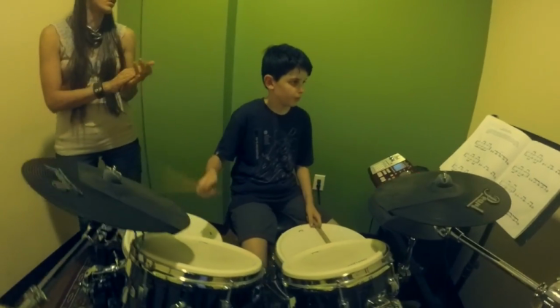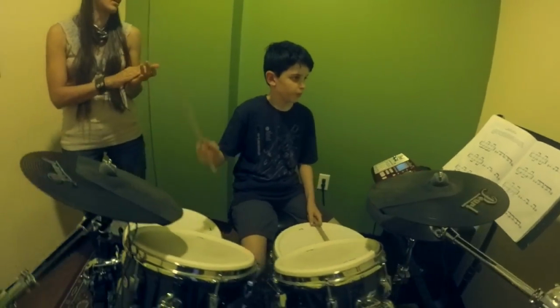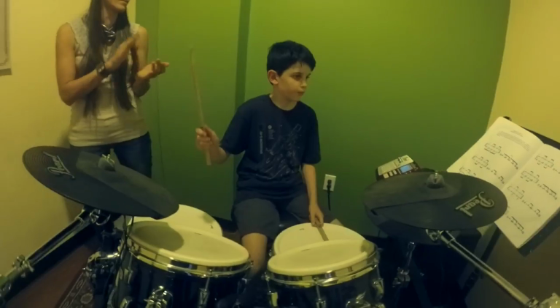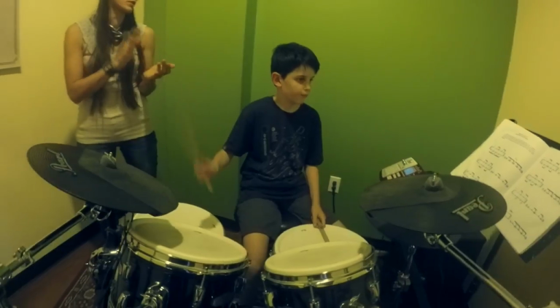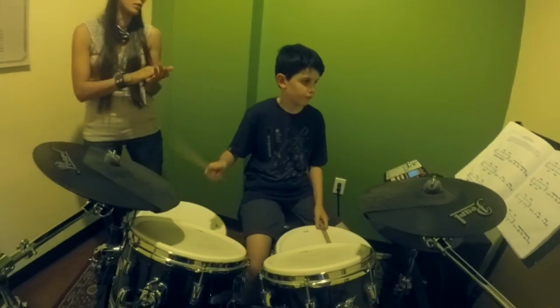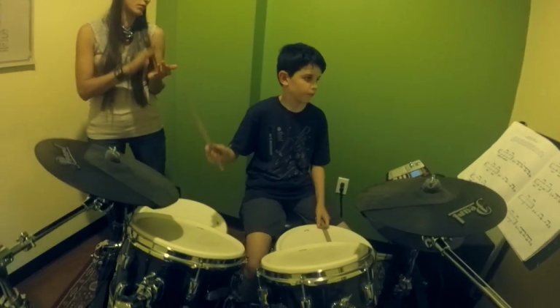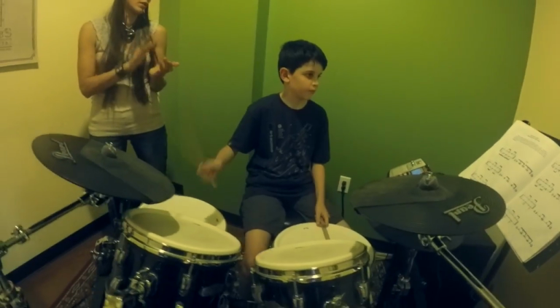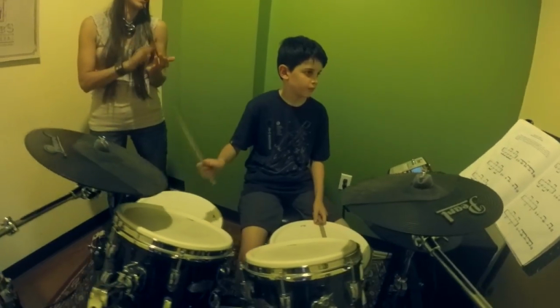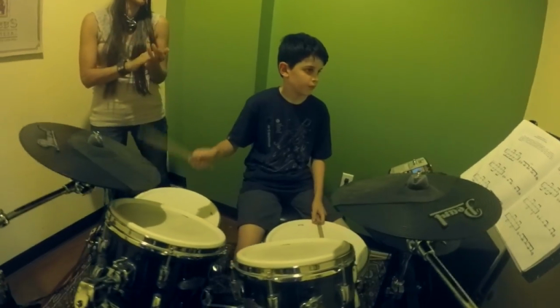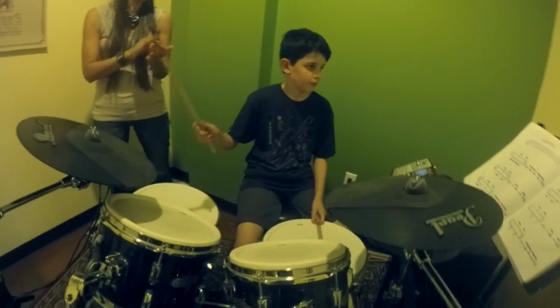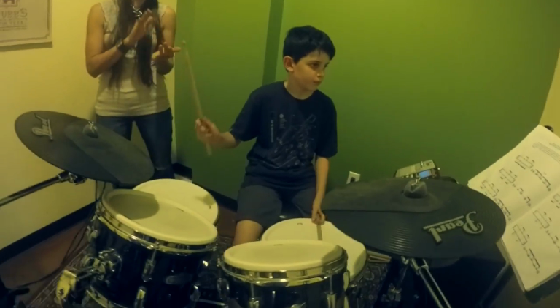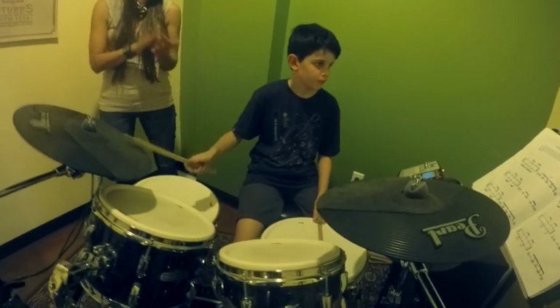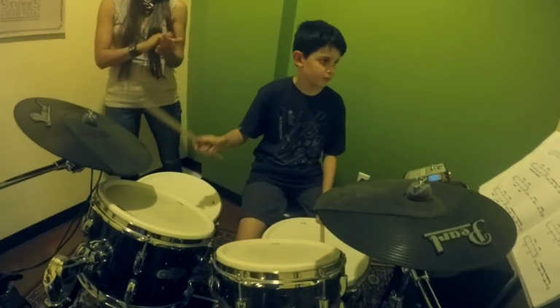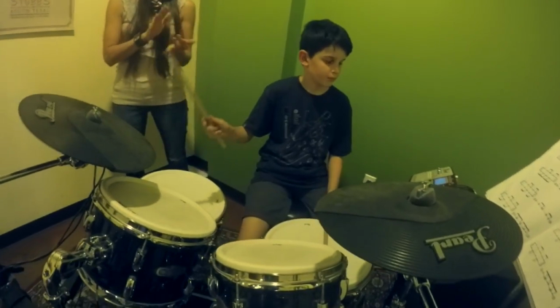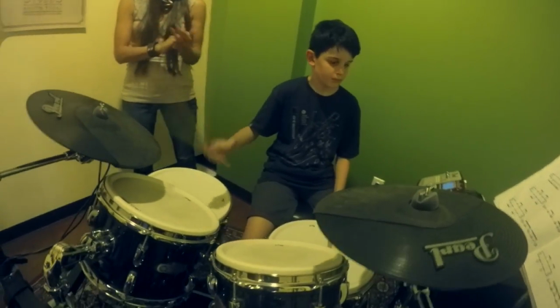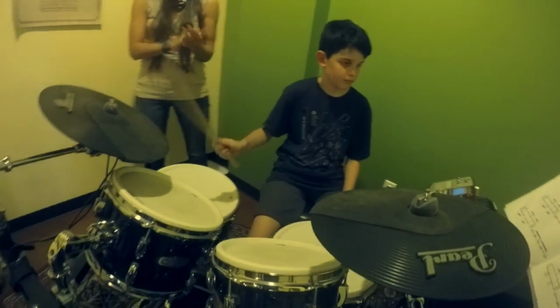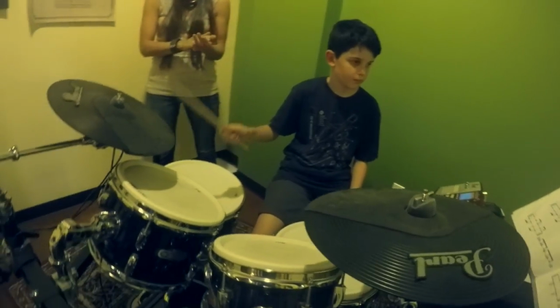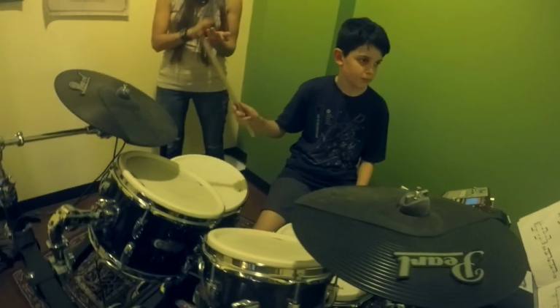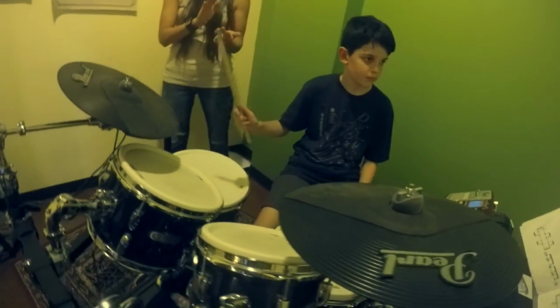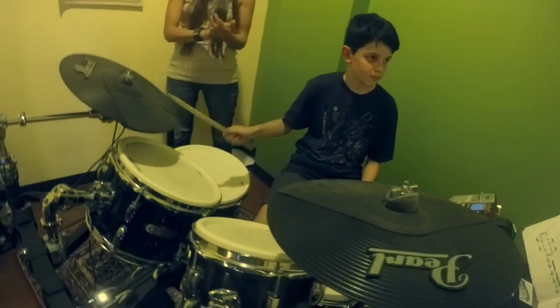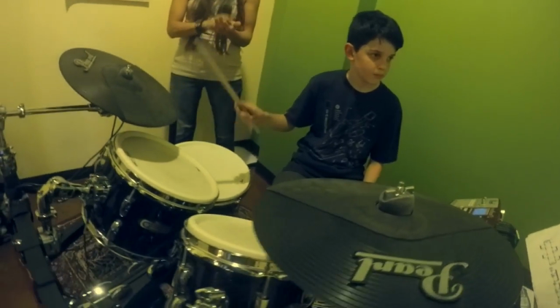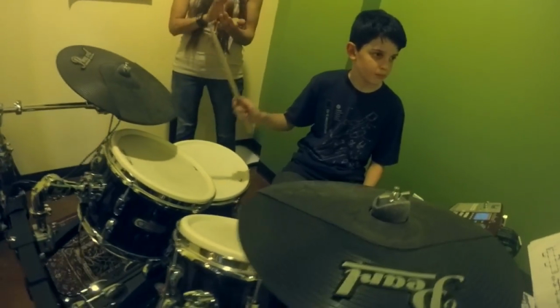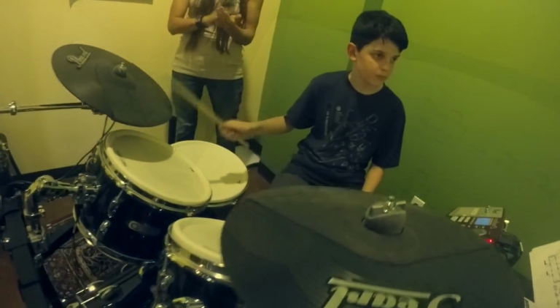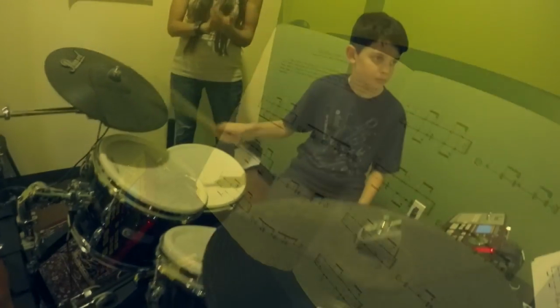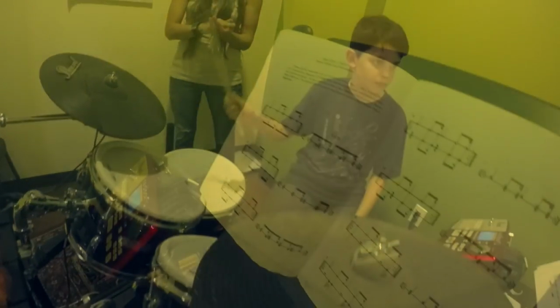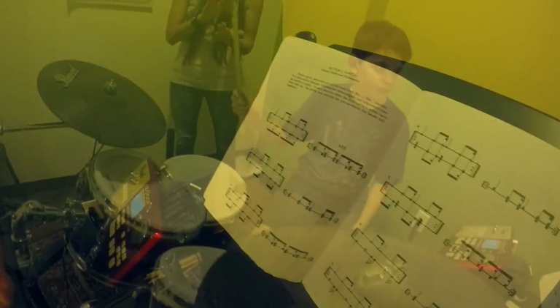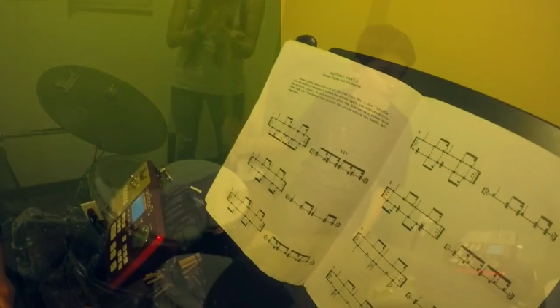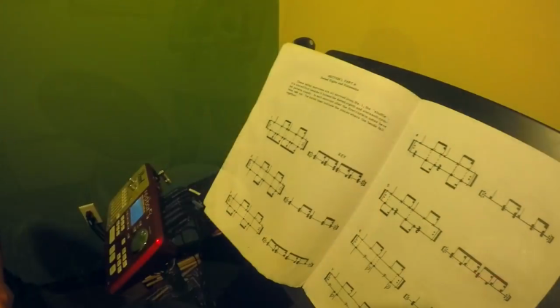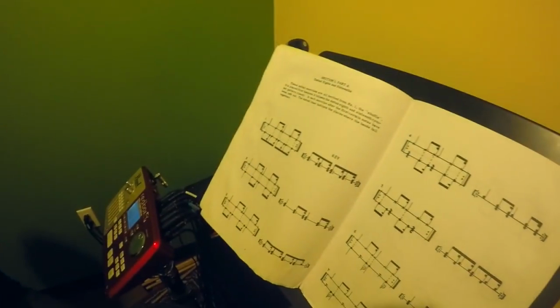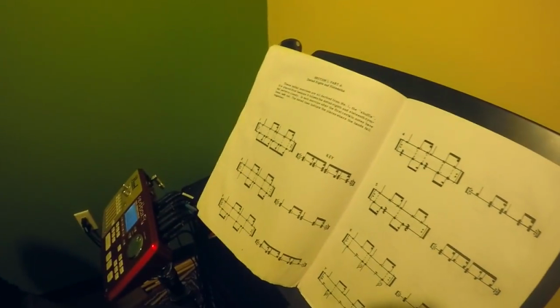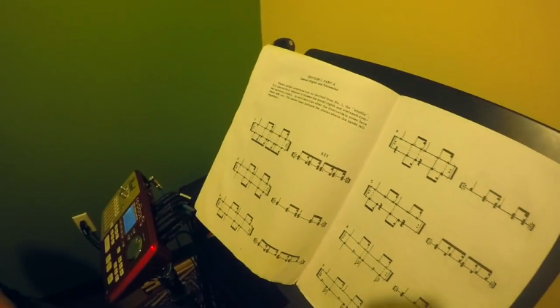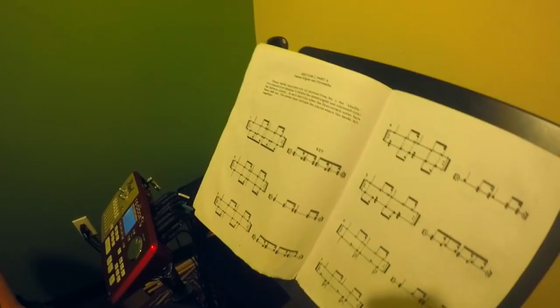In this lesson, we were going over 4-way independence, sight reading, and Nirvana's In Bloom.